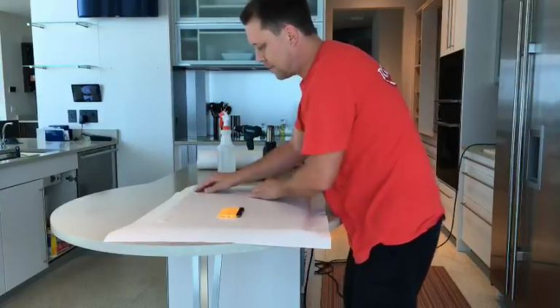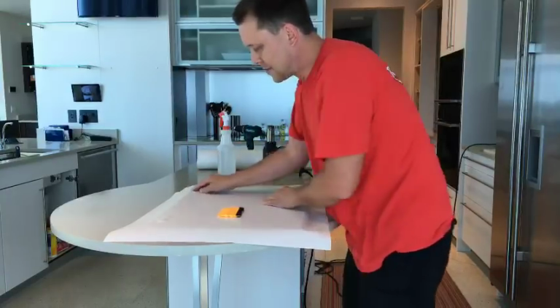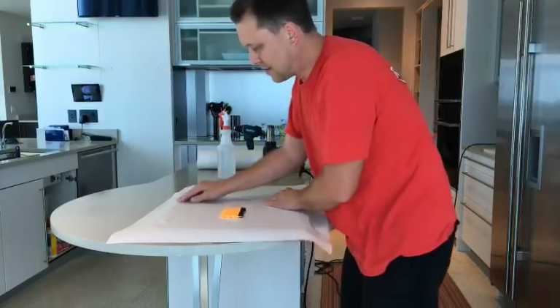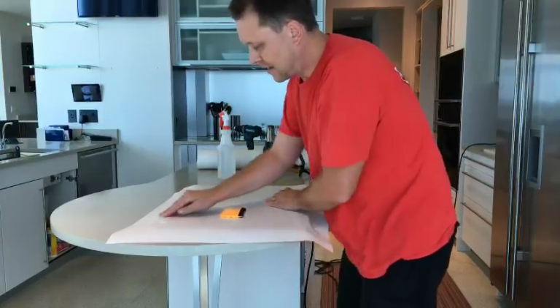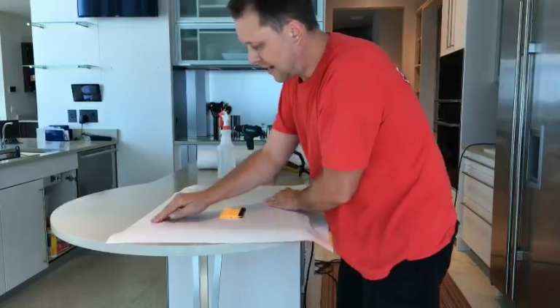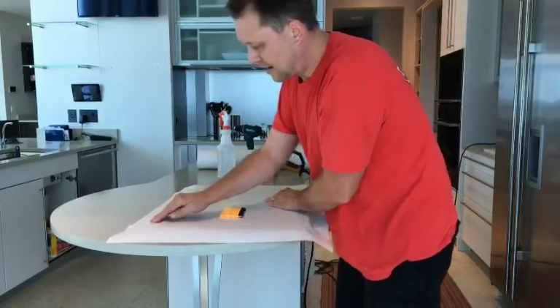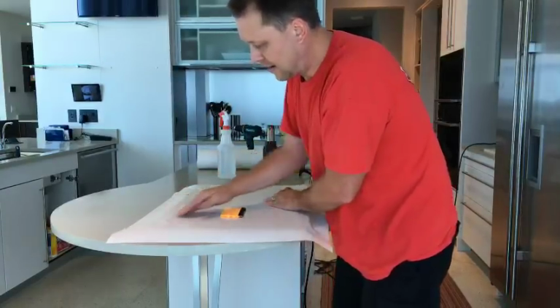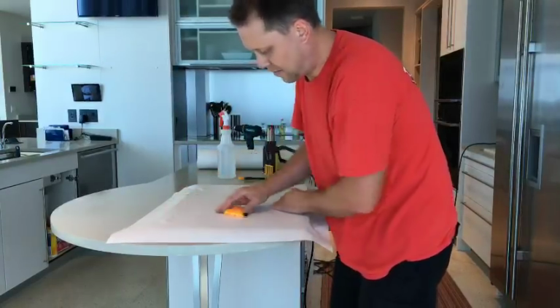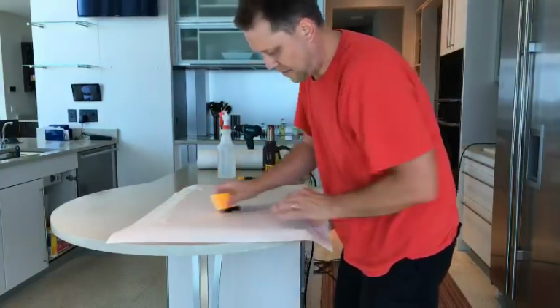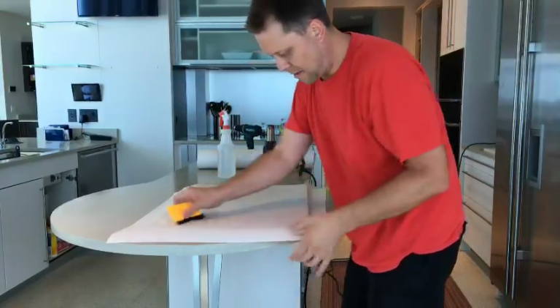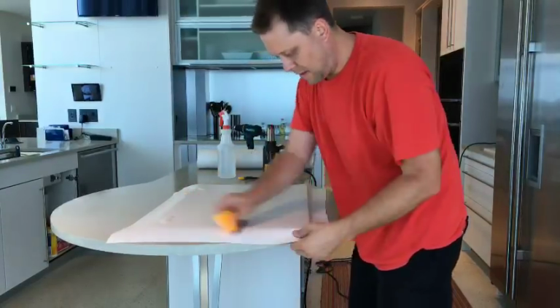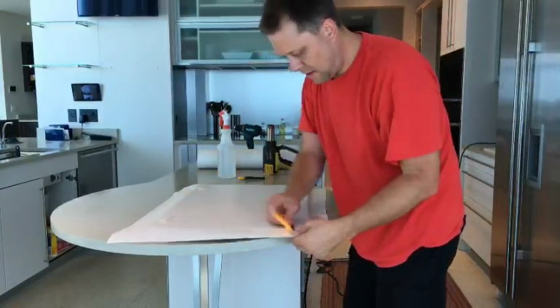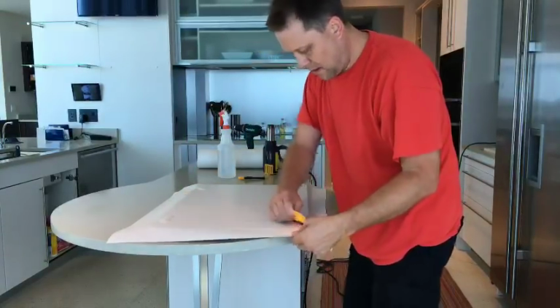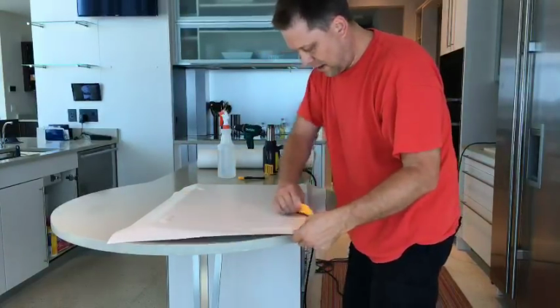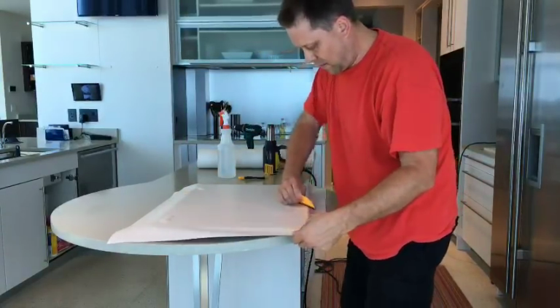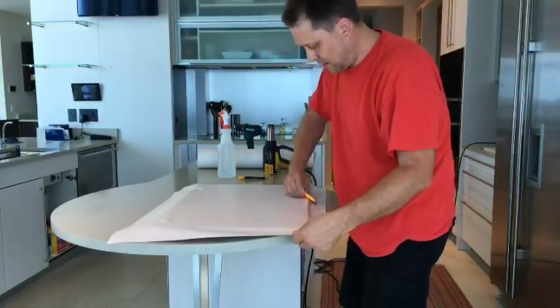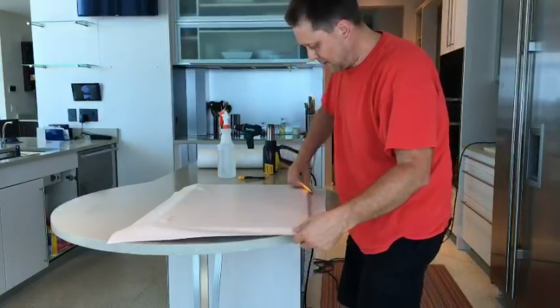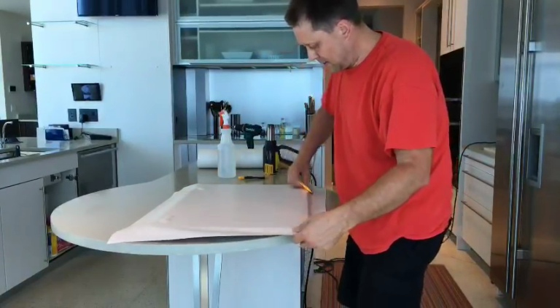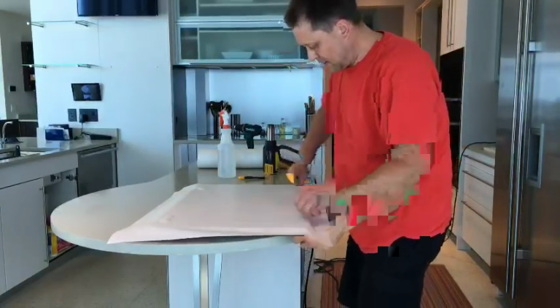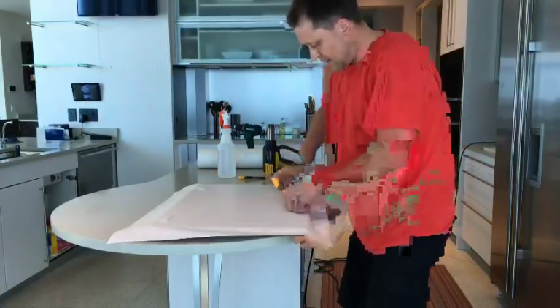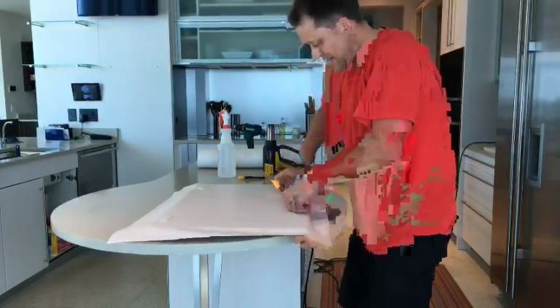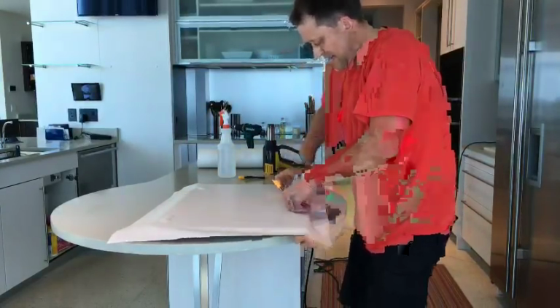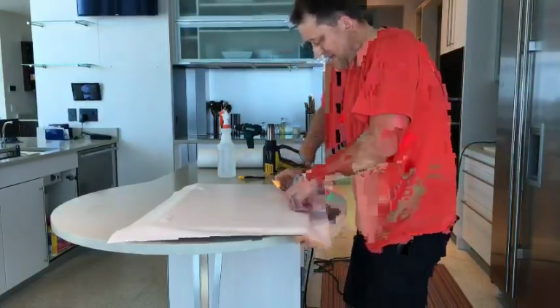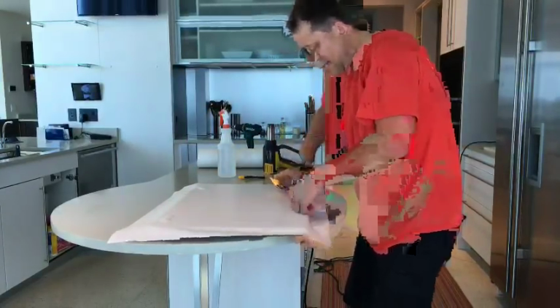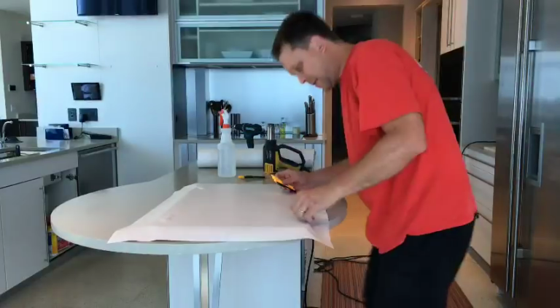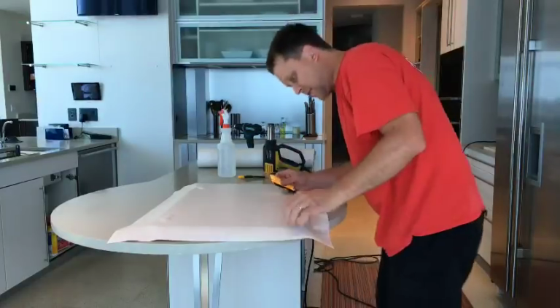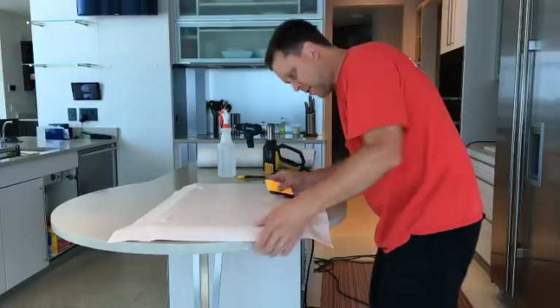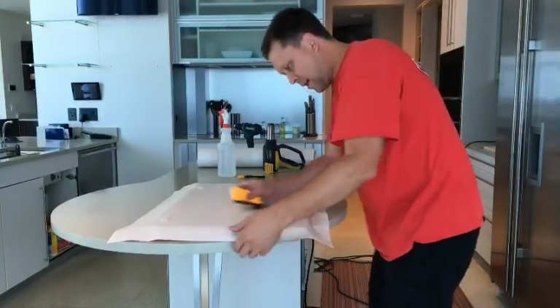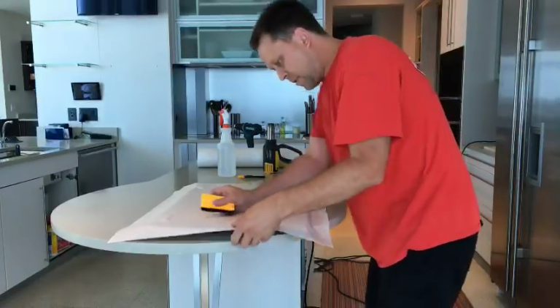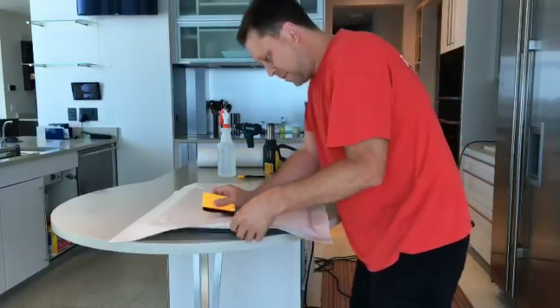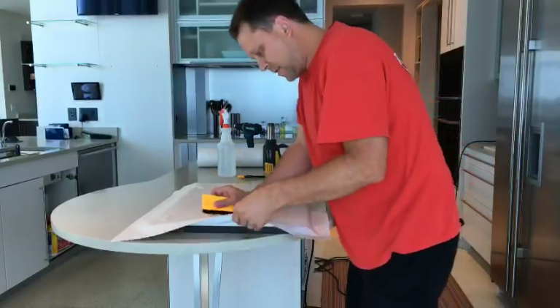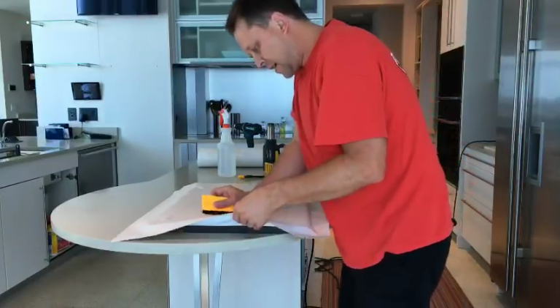I'm just tacking it down. Once it's all tacked down, make sure all the air bubbles are out.